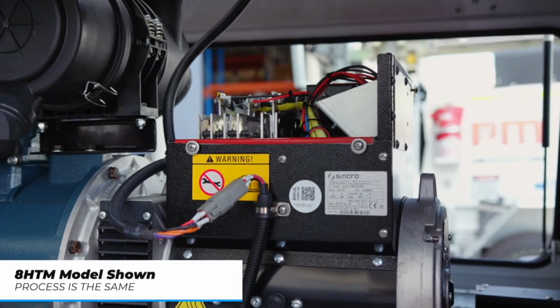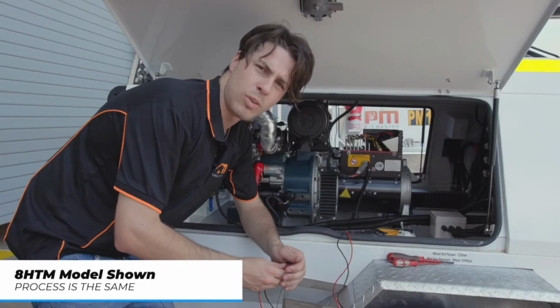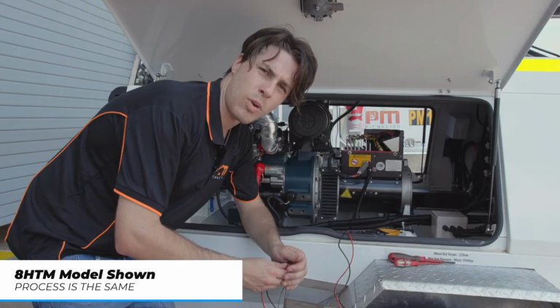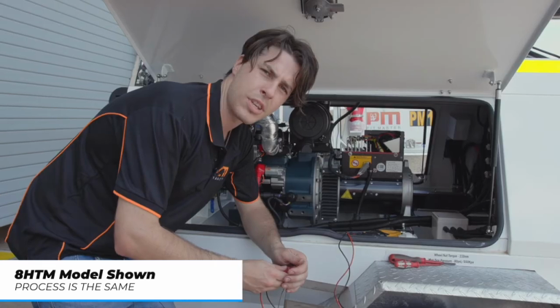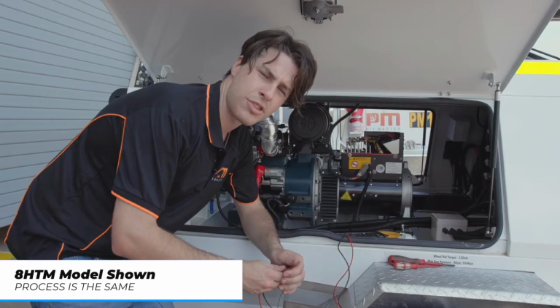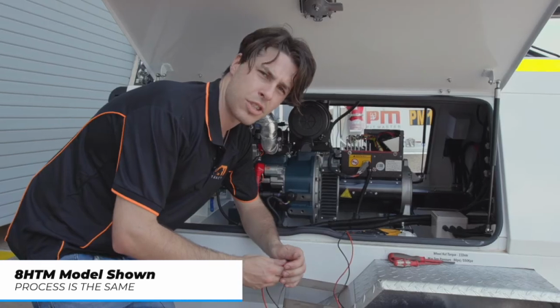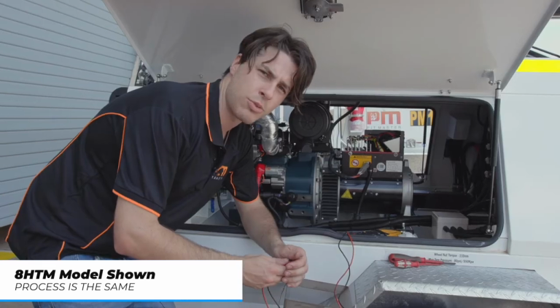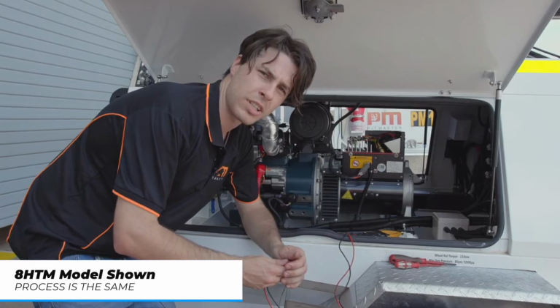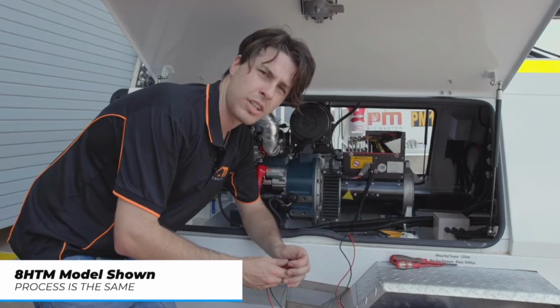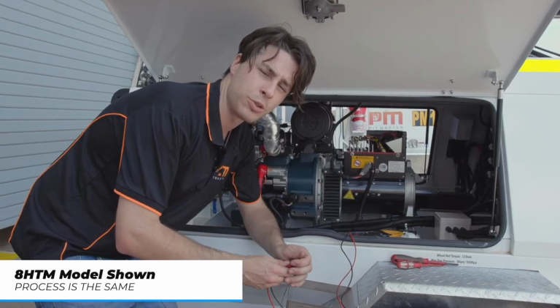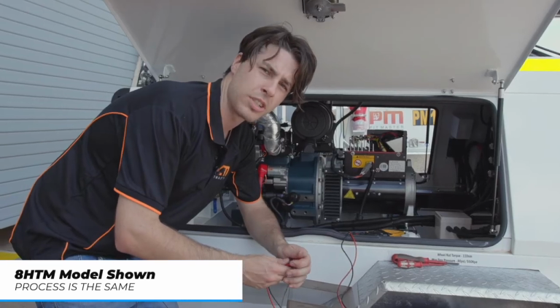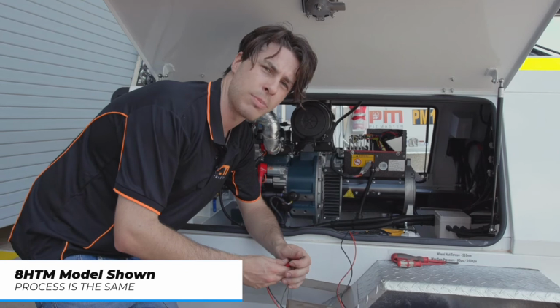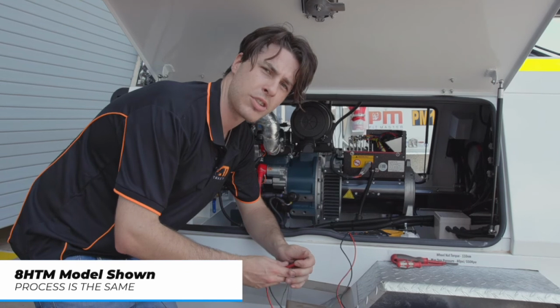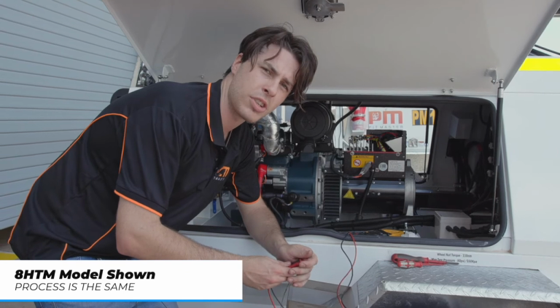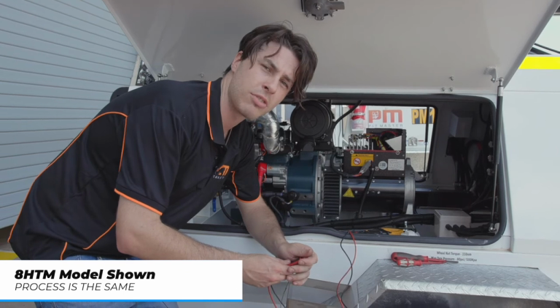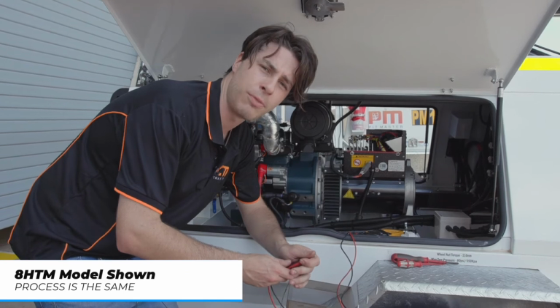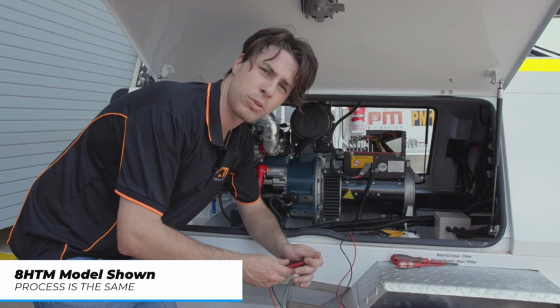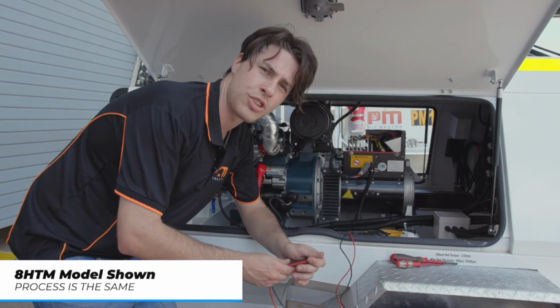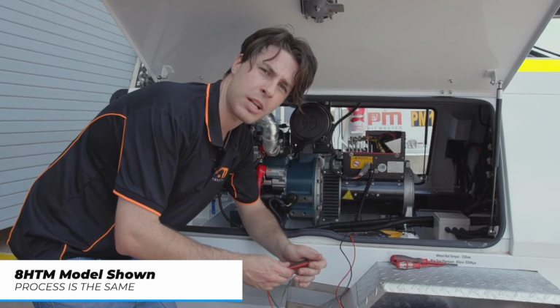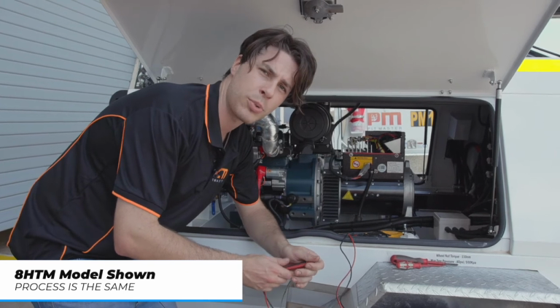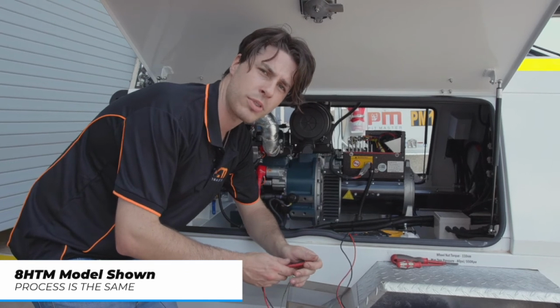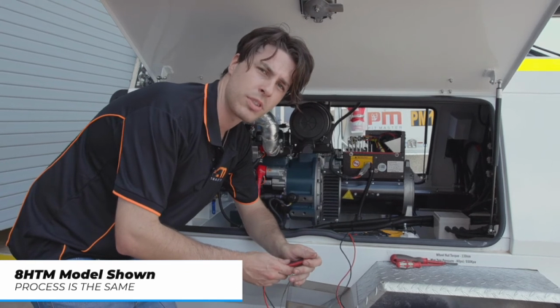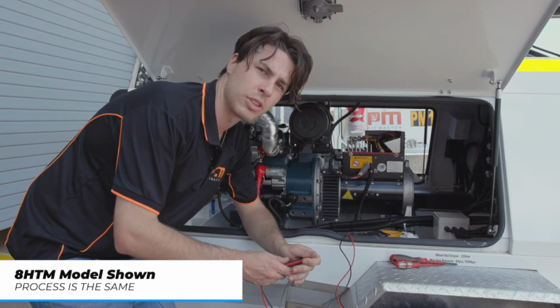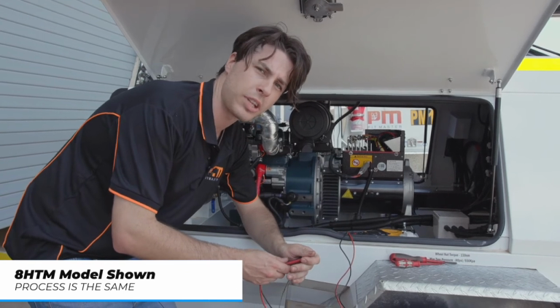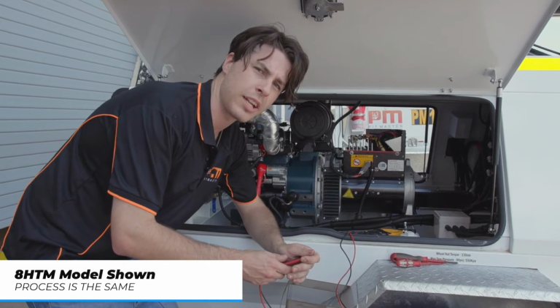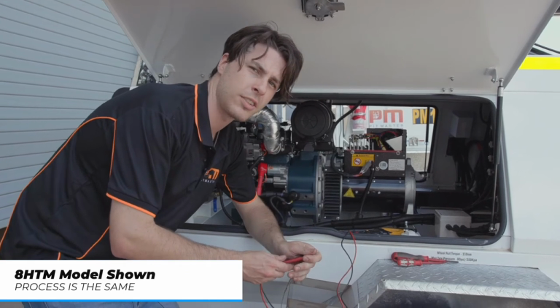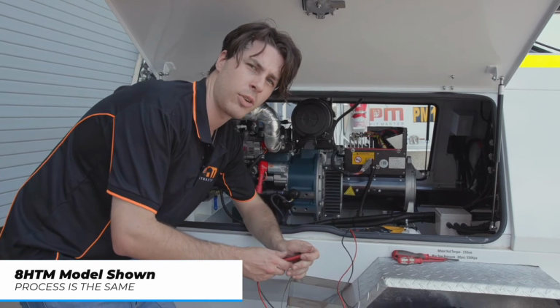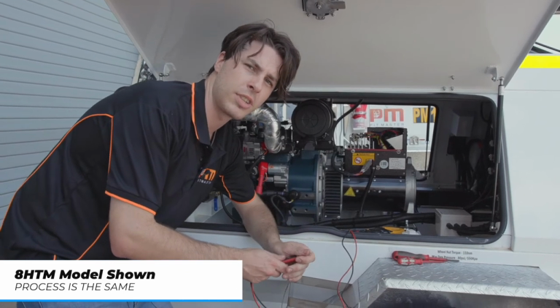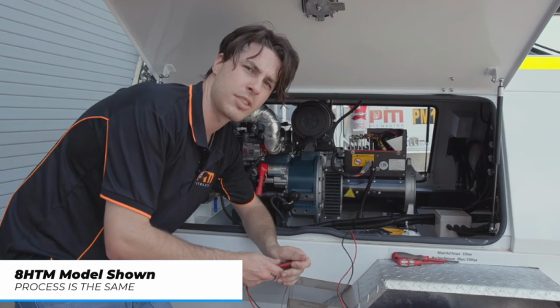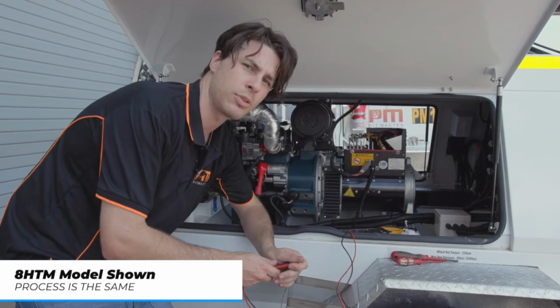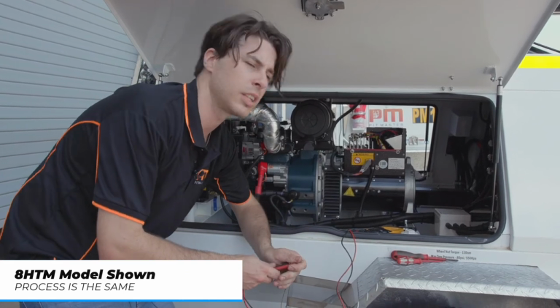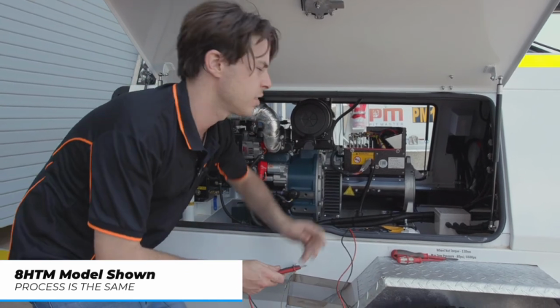While the engine is running, you'll need to measure the voltage output located on these two leads.